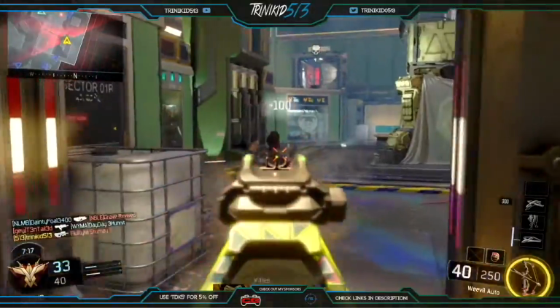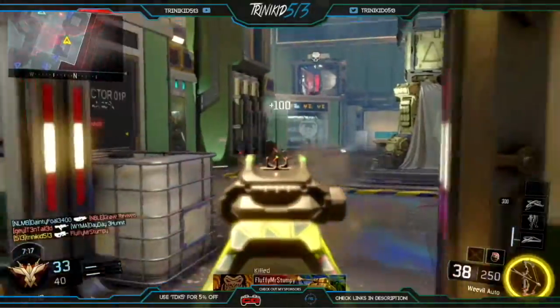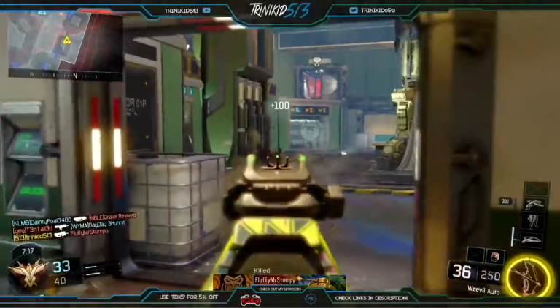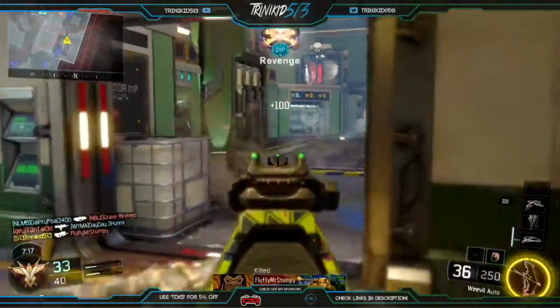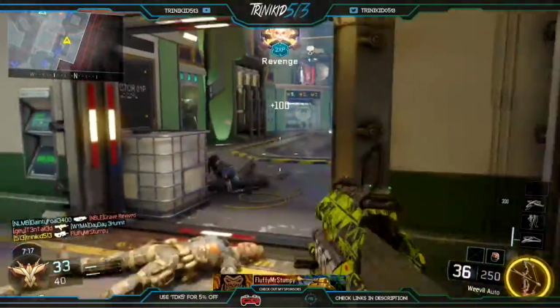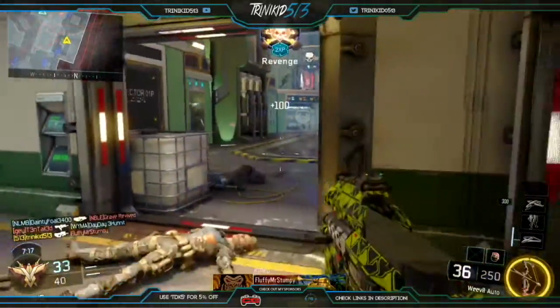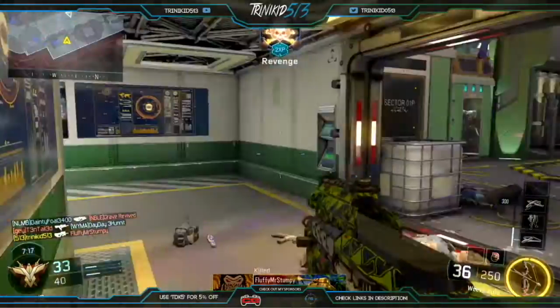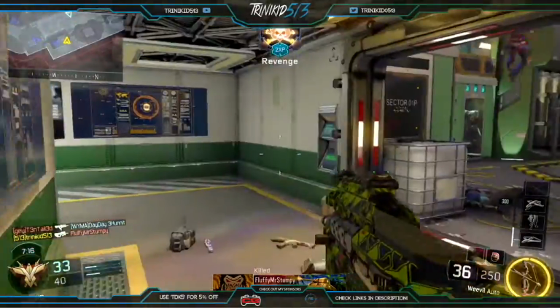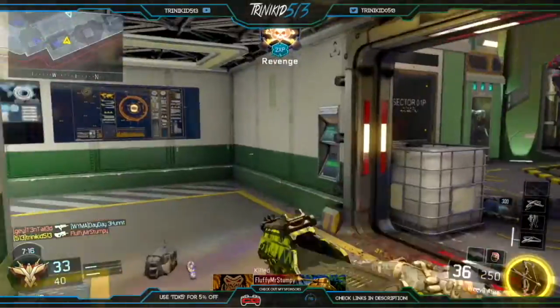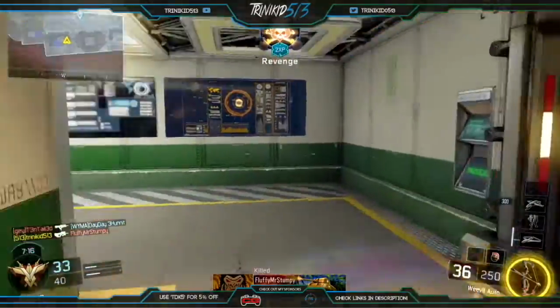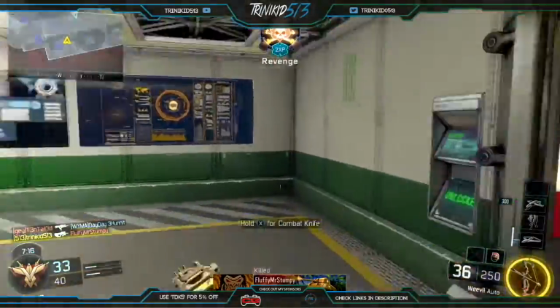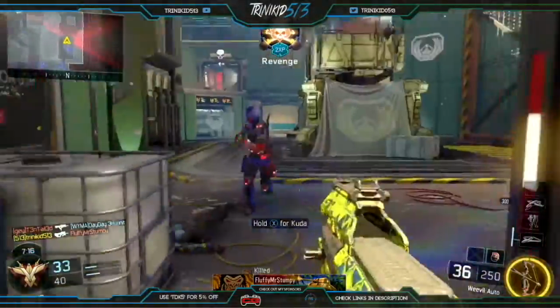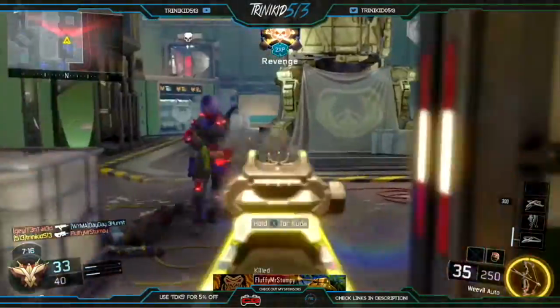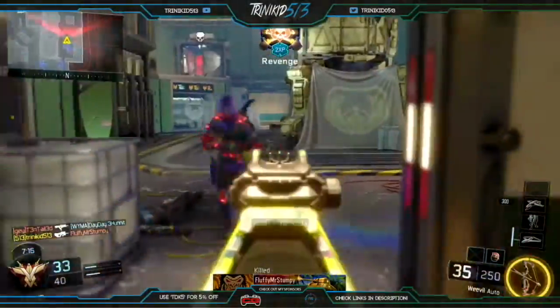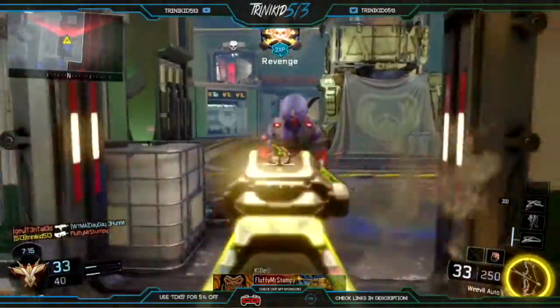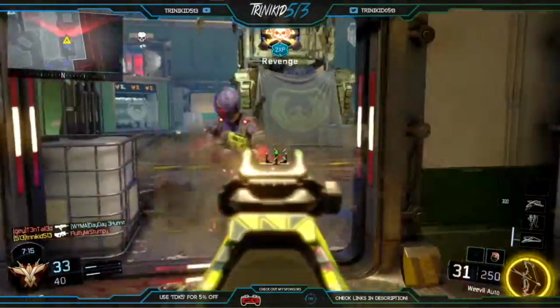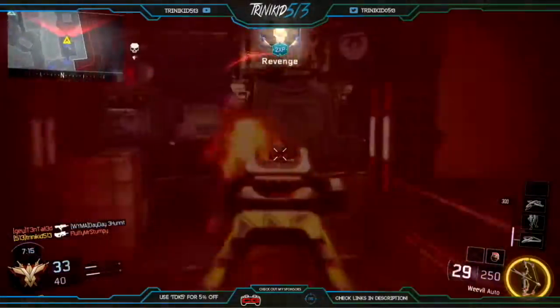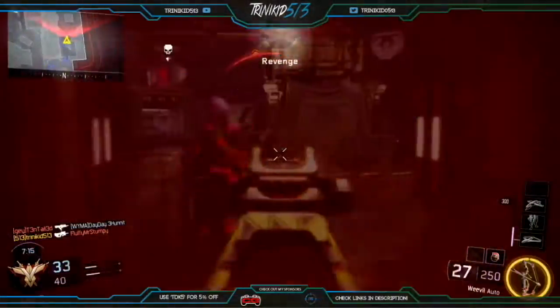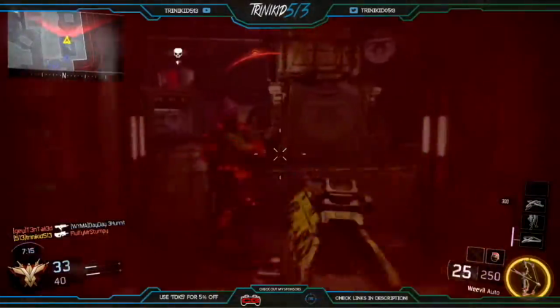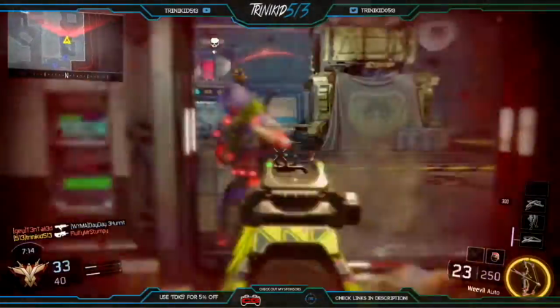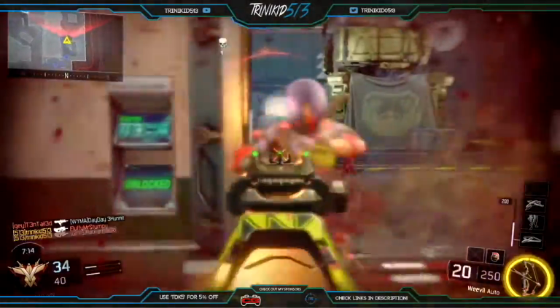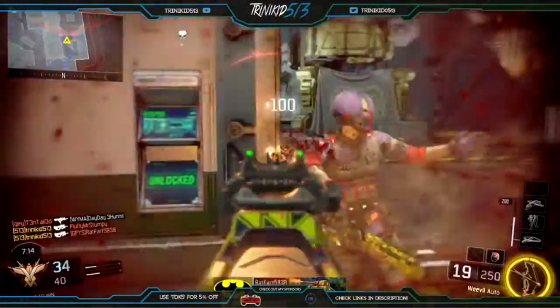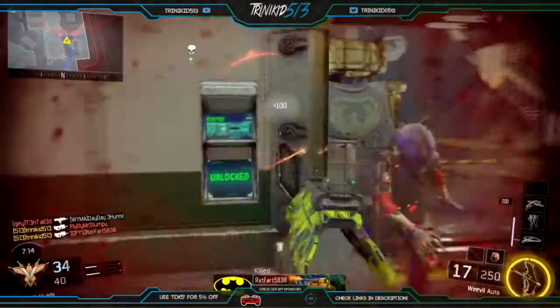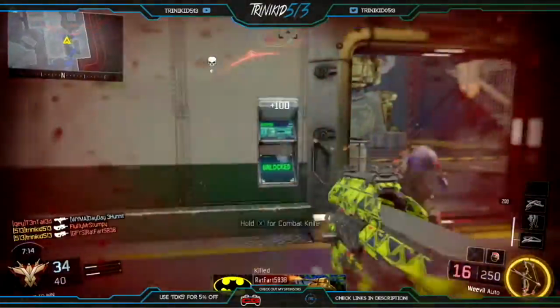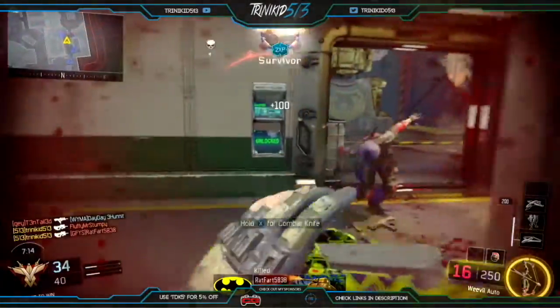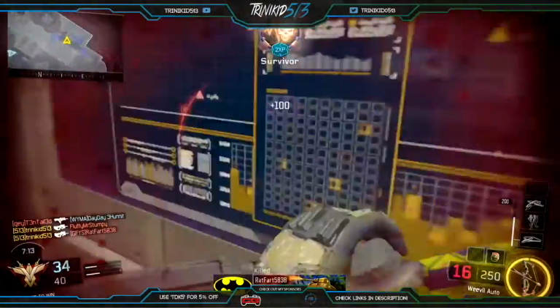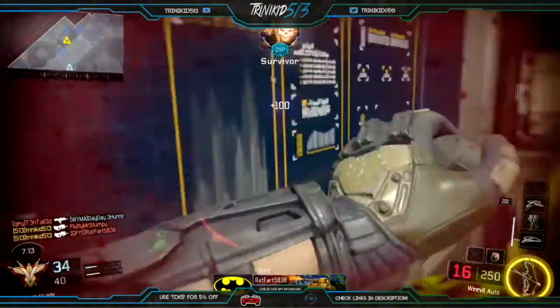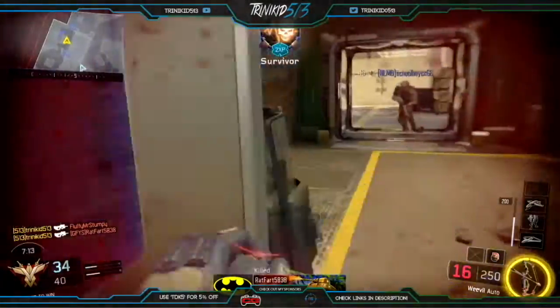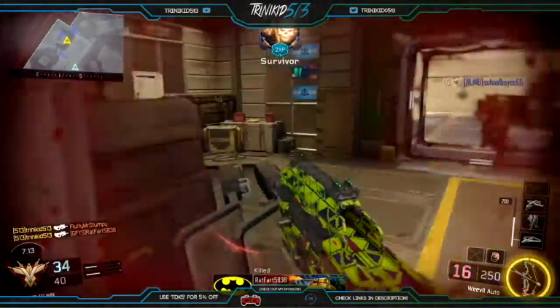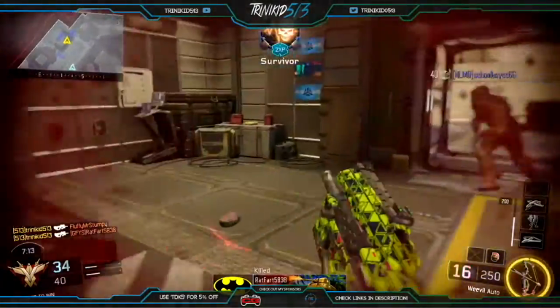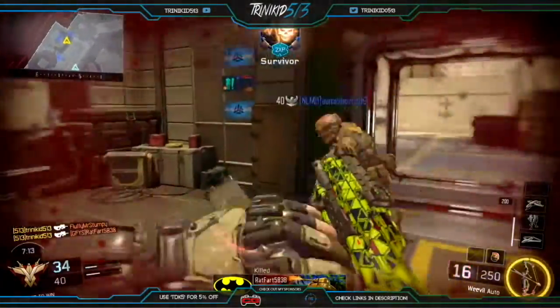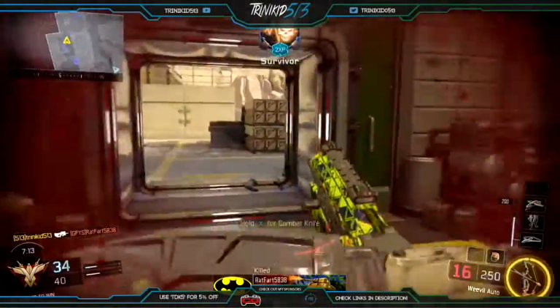For Perk 2 I have Scavenger. I put Scavenger on here because I added Rapid Fire, so you will be running through ammo pretty quickly with Rapid Fire.